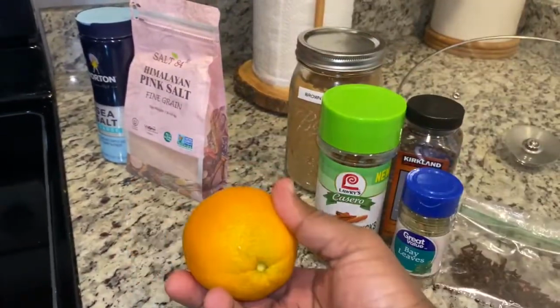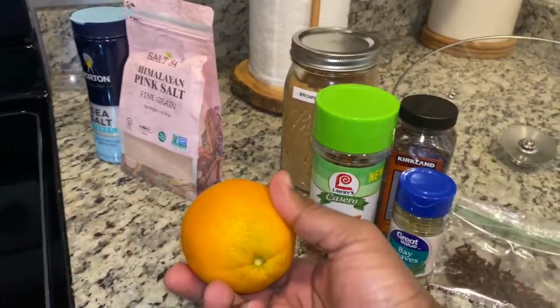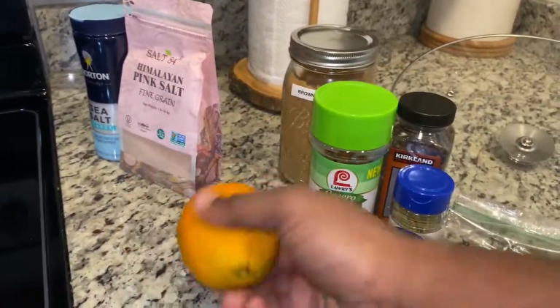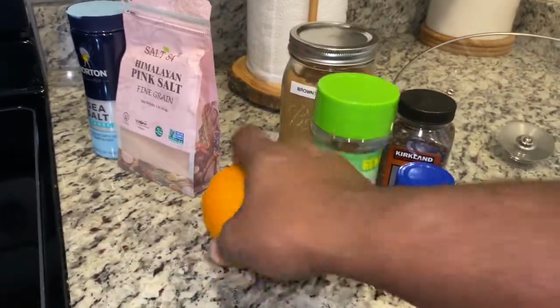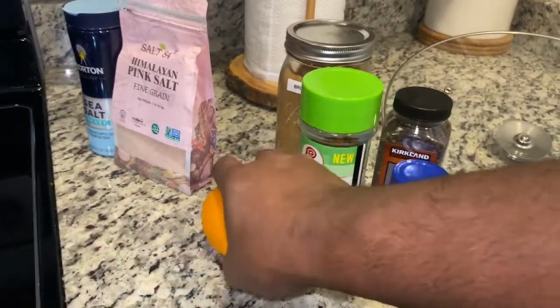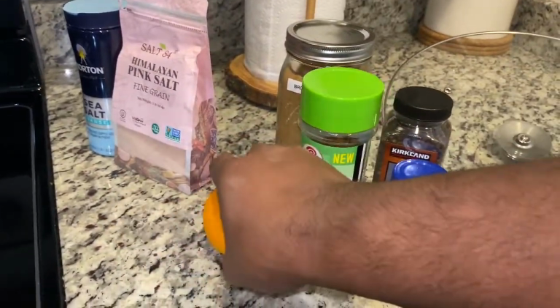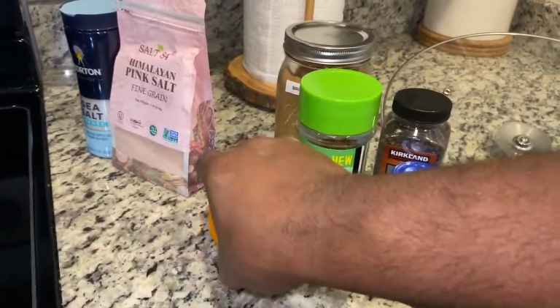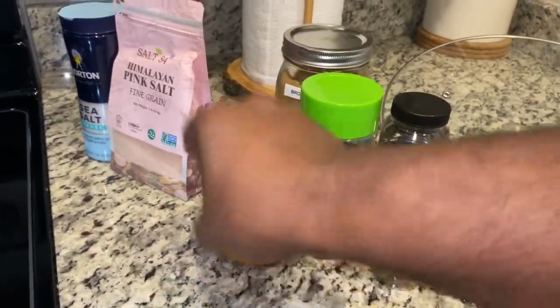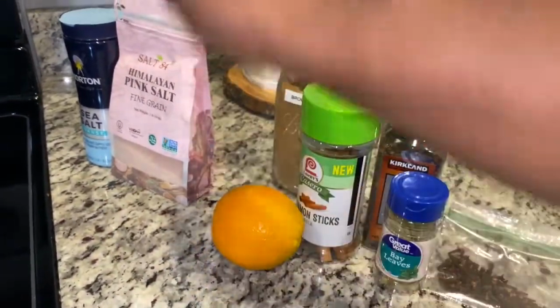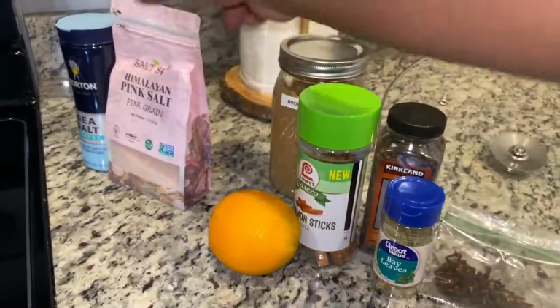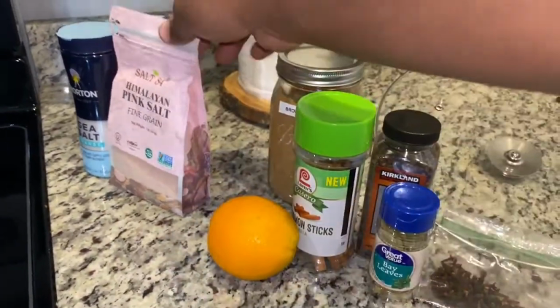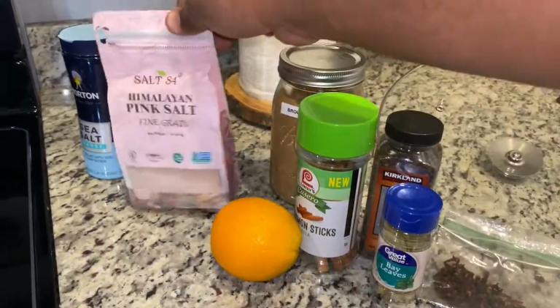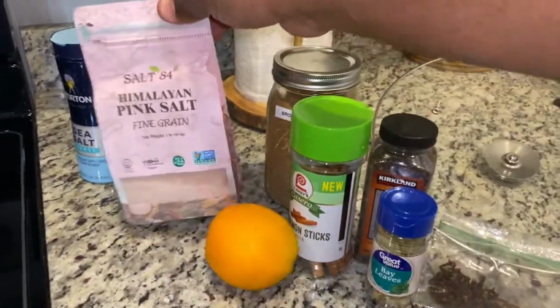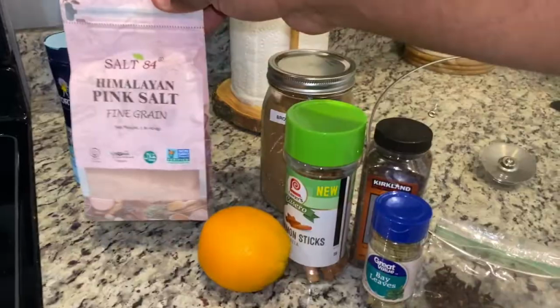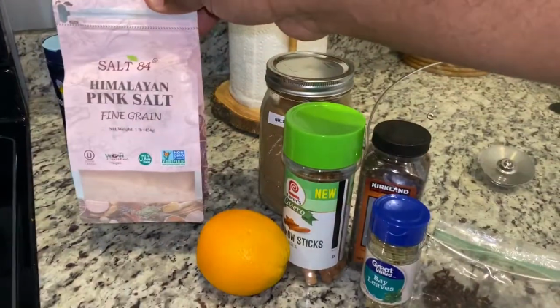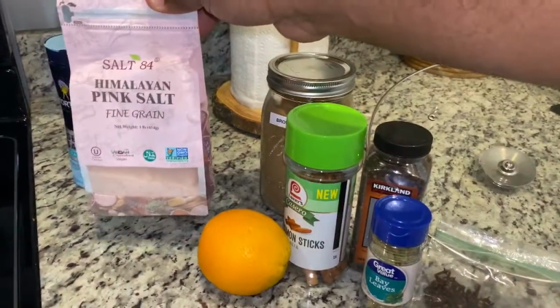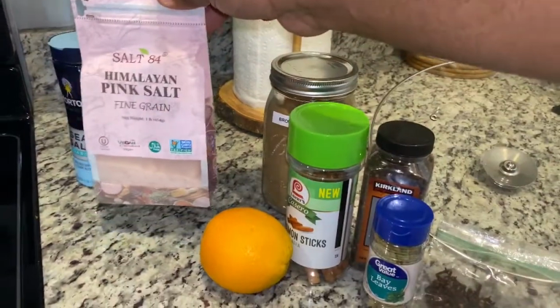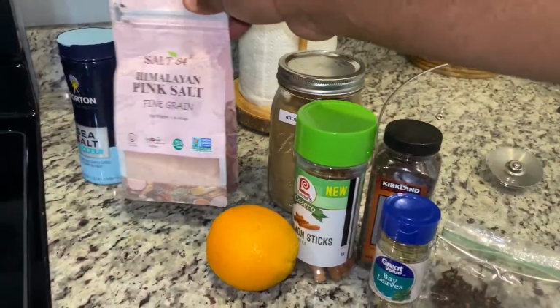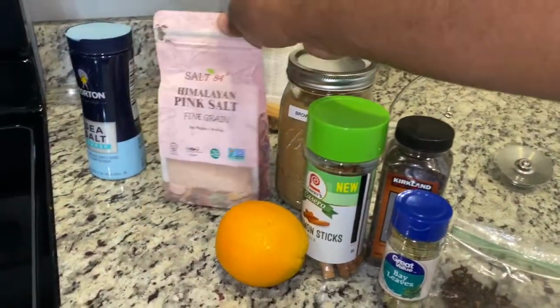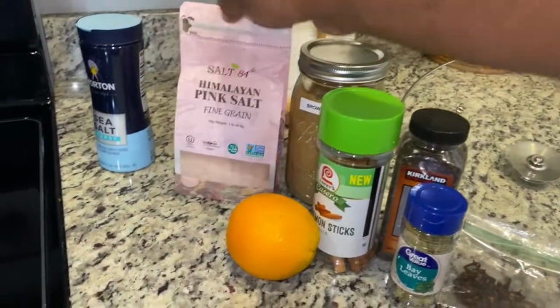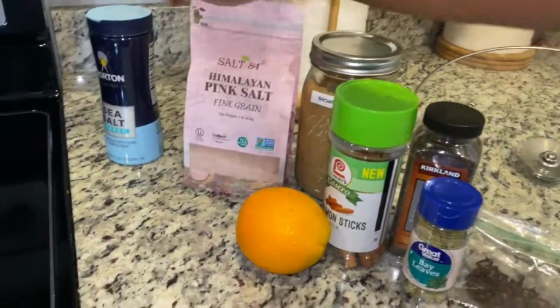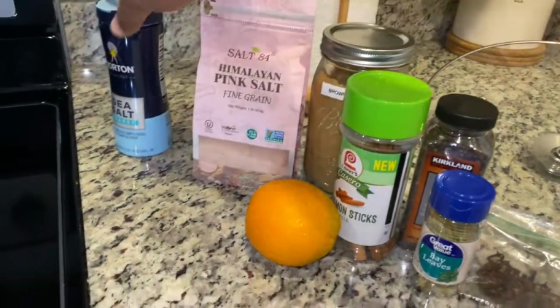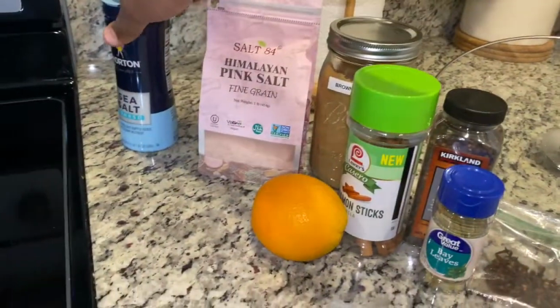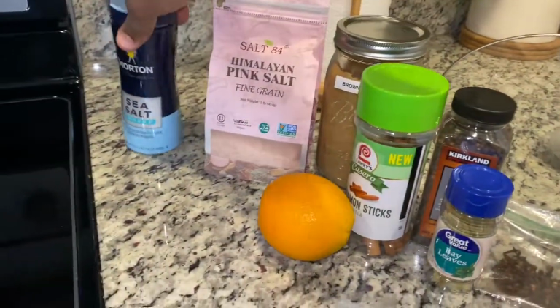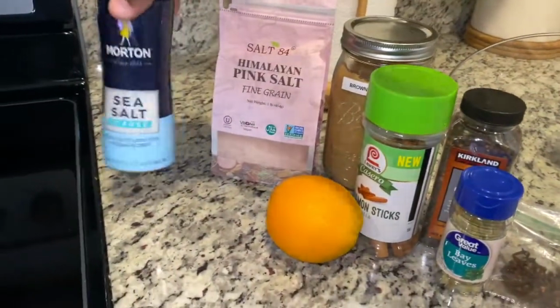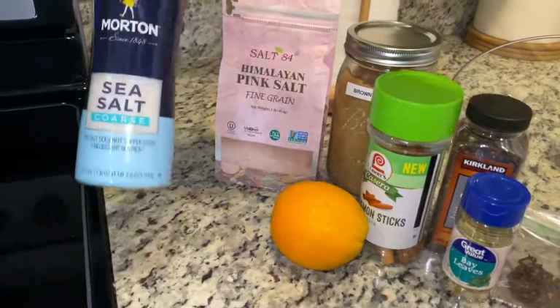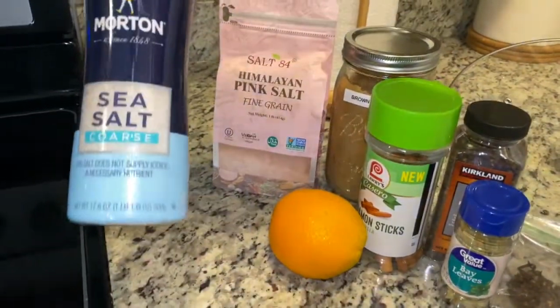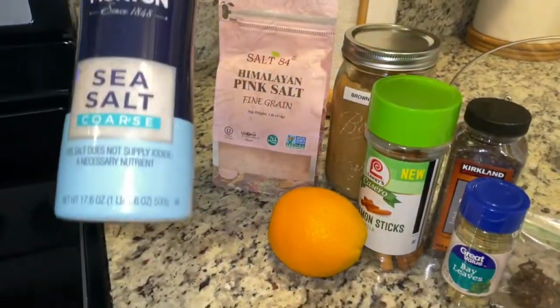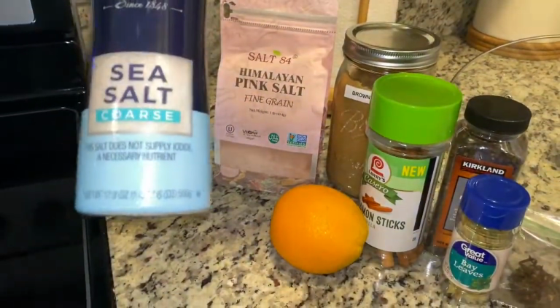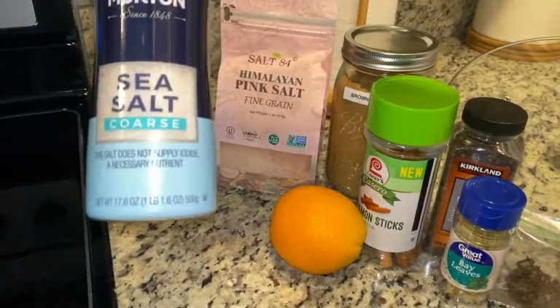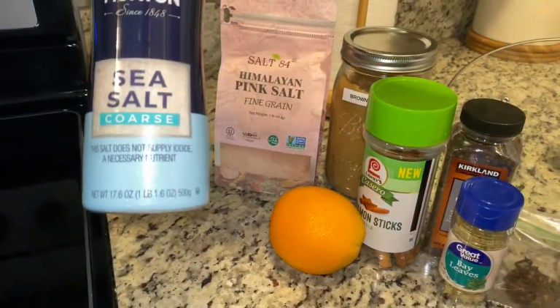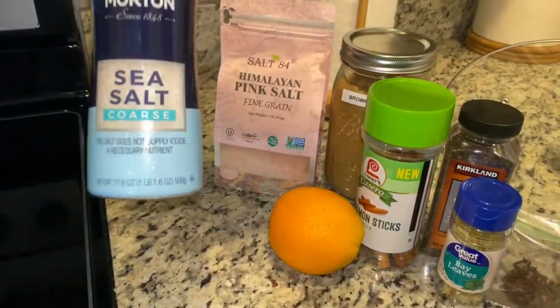Here are the key ingredients: an orange, some pink Himalayan salt, and some coarse sea salt.